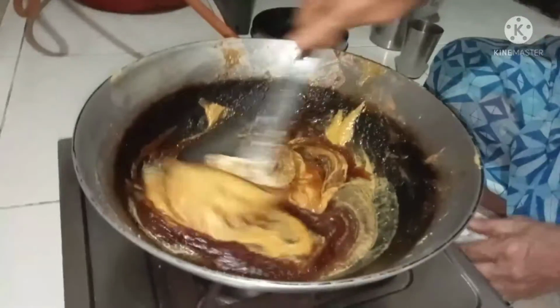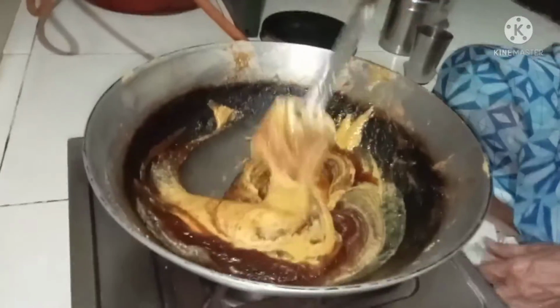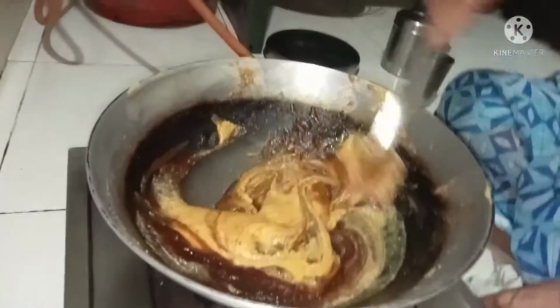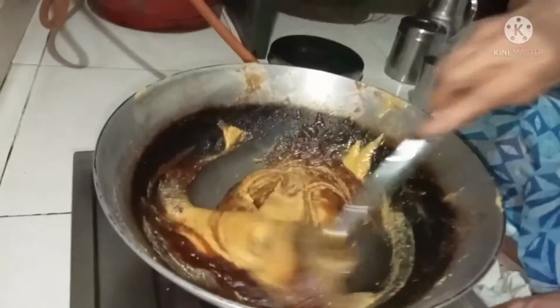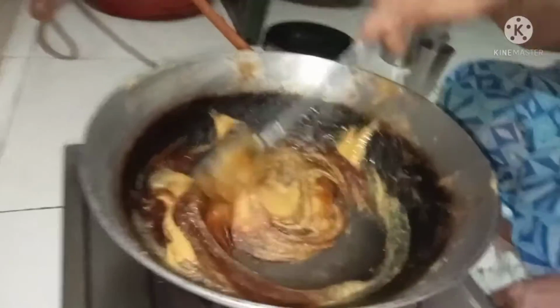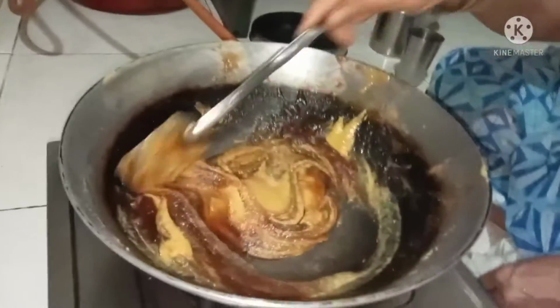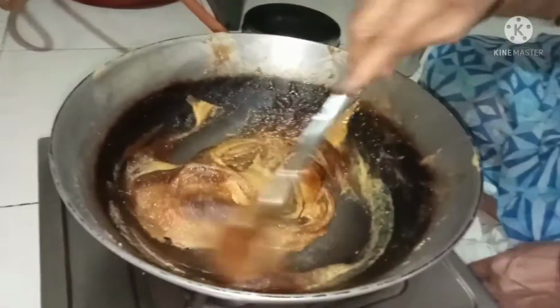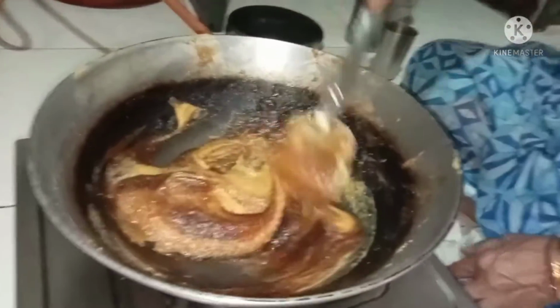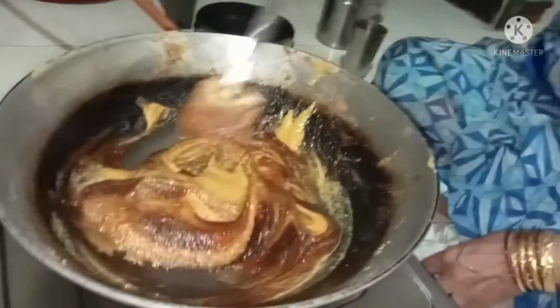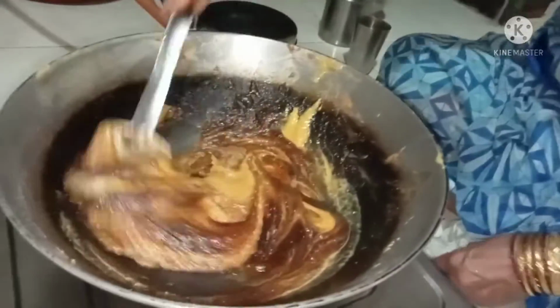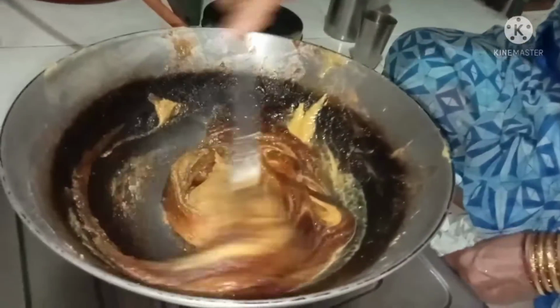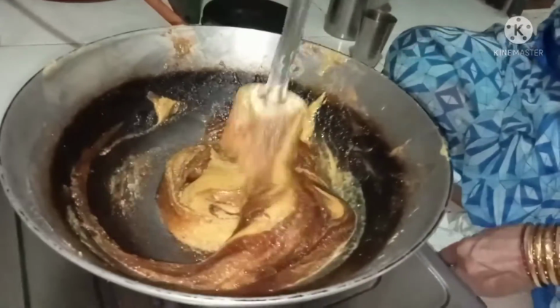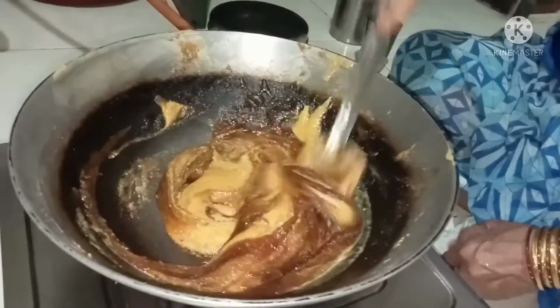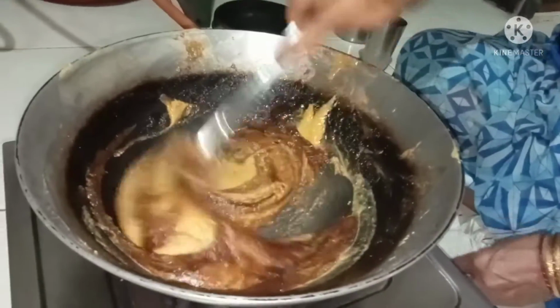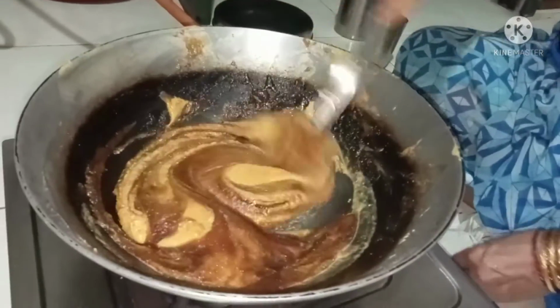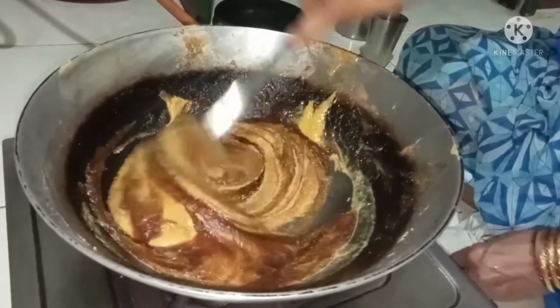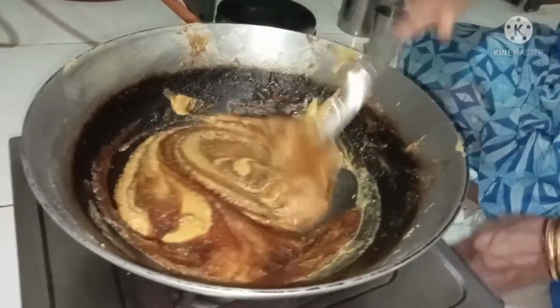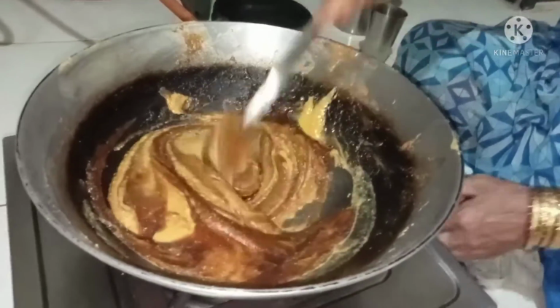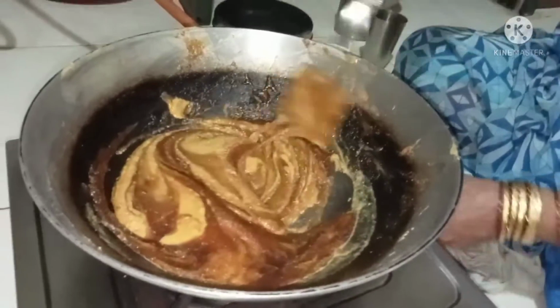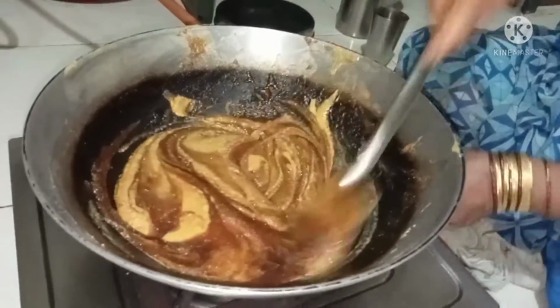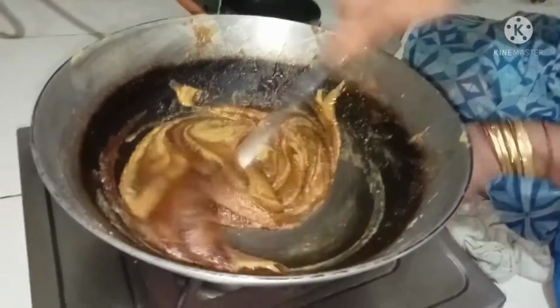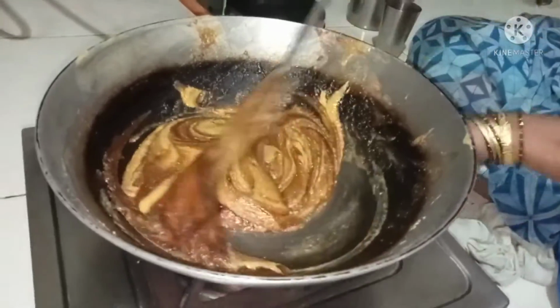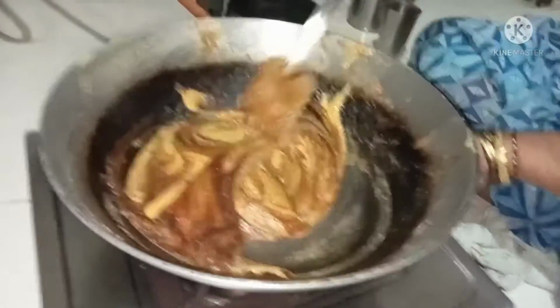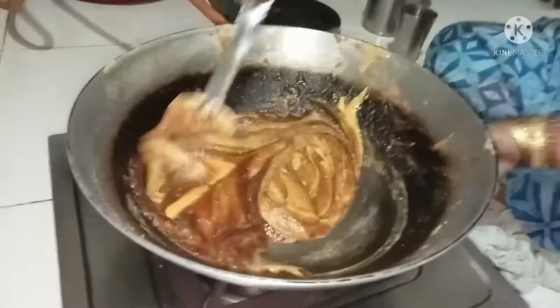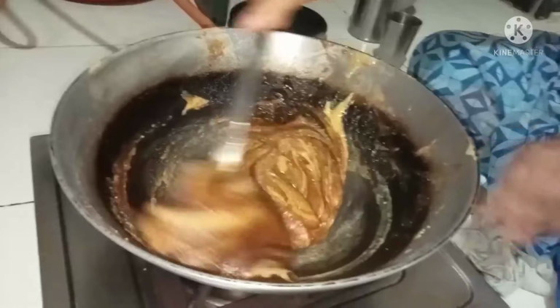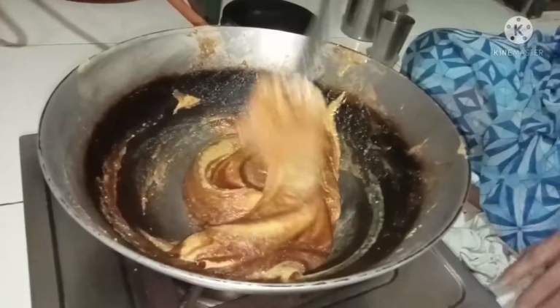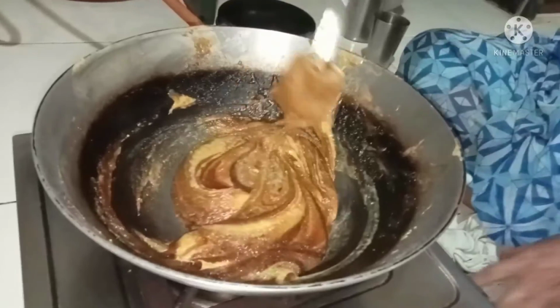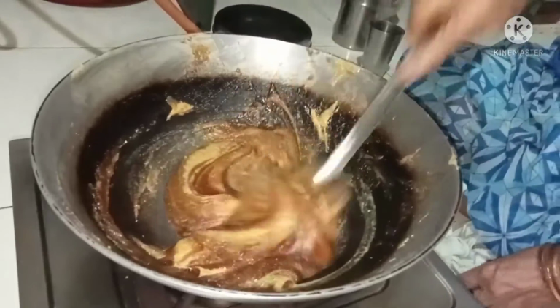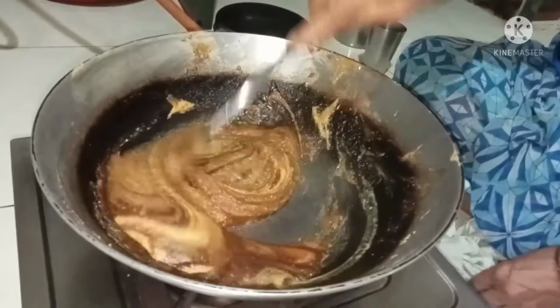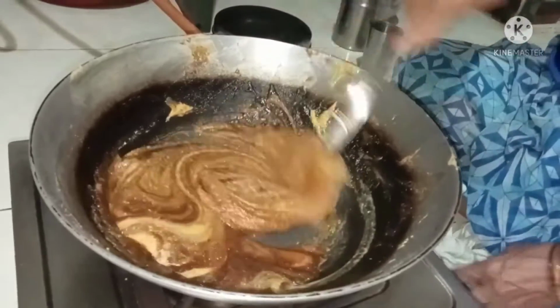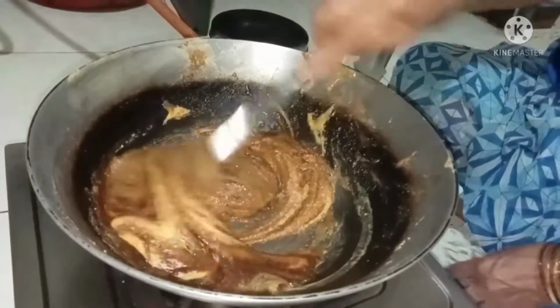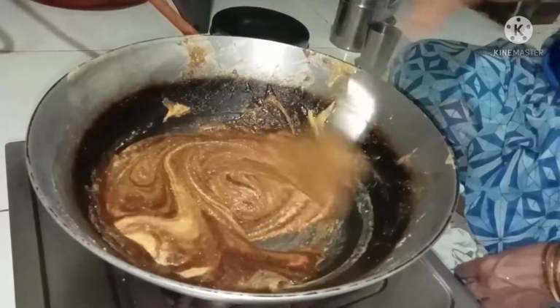Now we have to get the pan. Now I will put it into the pan. Then I will put it in the pan. I will spread it in the pan.